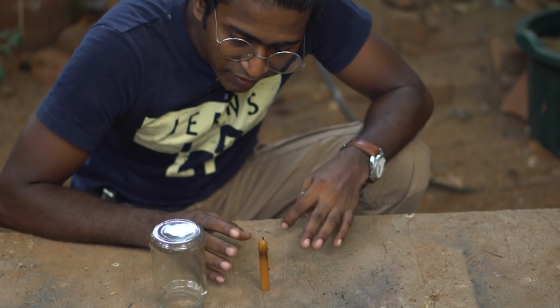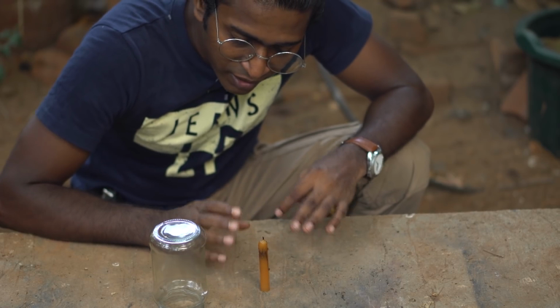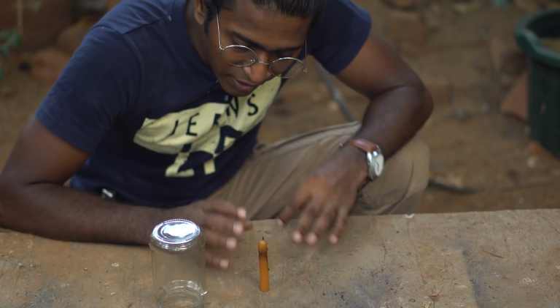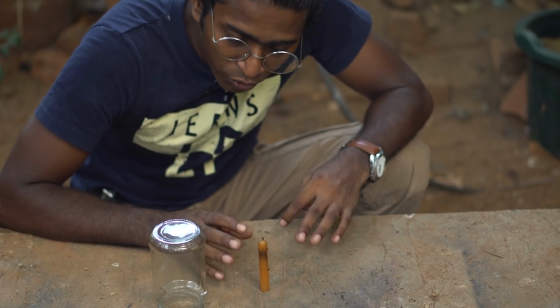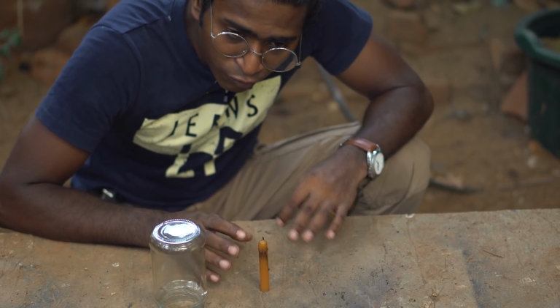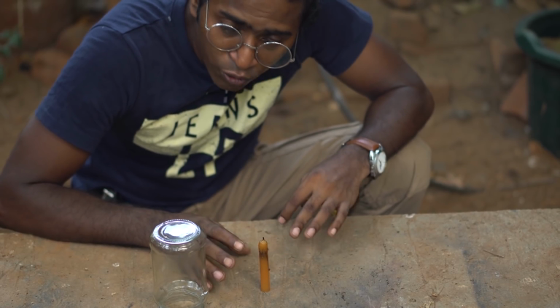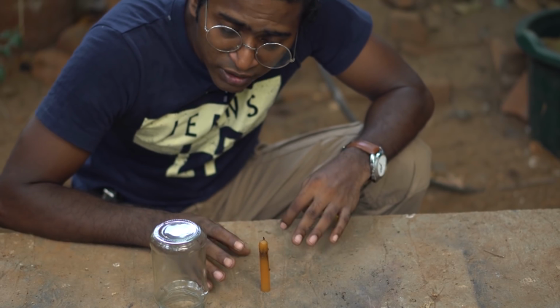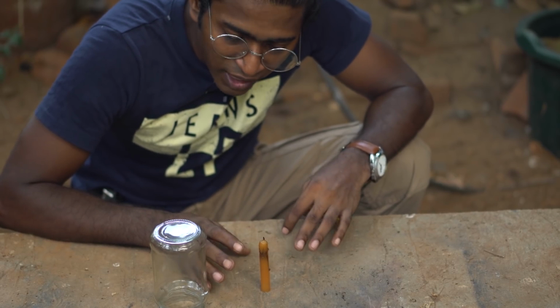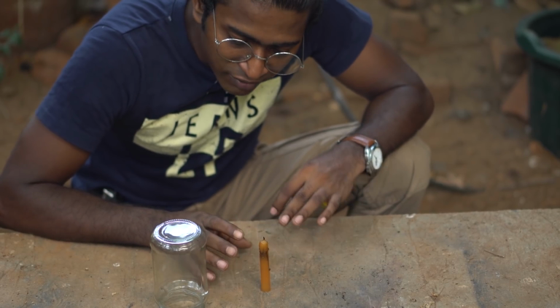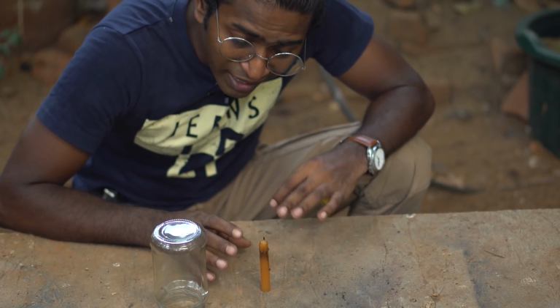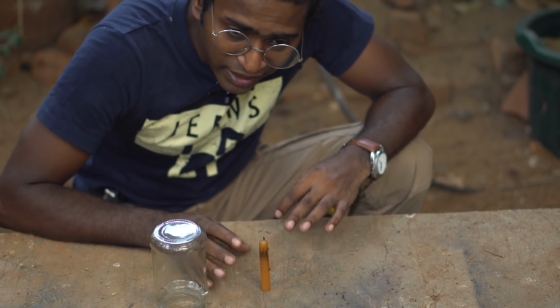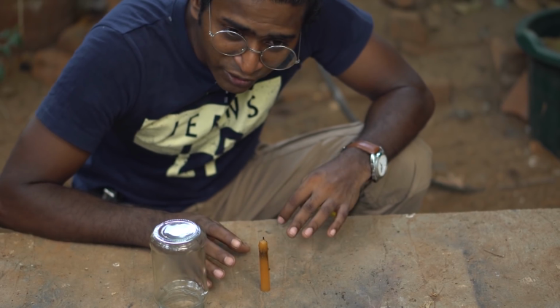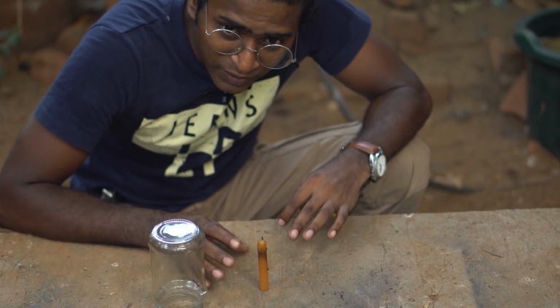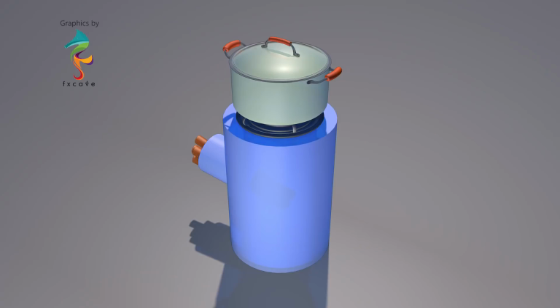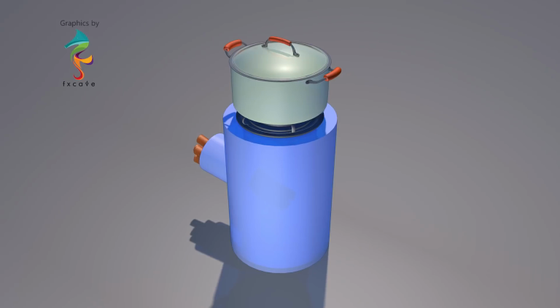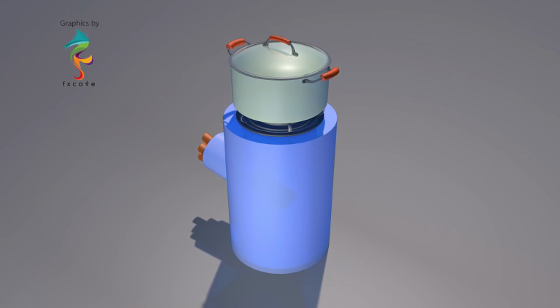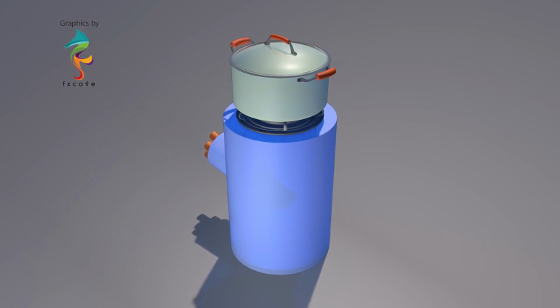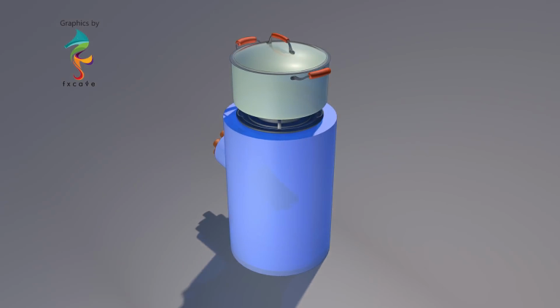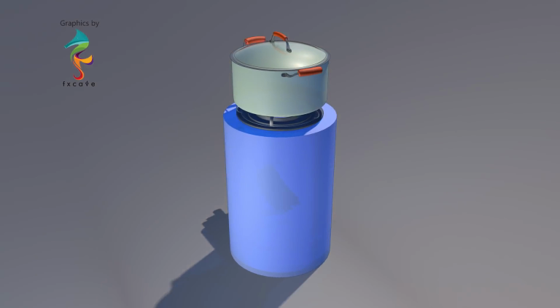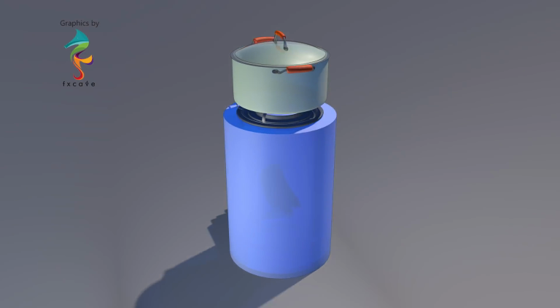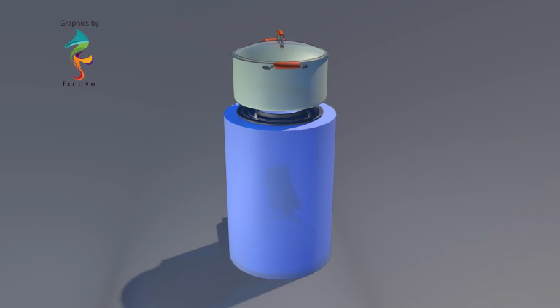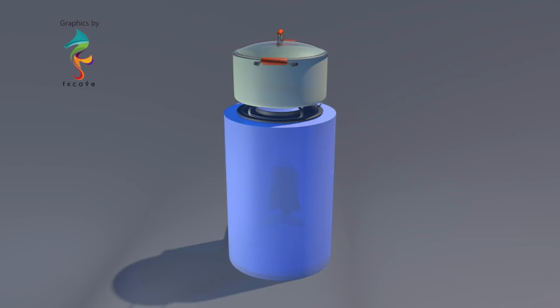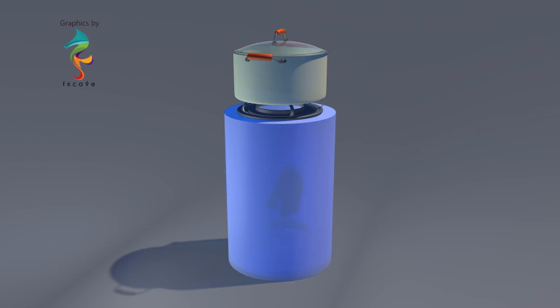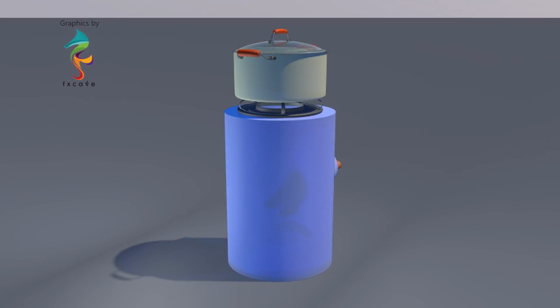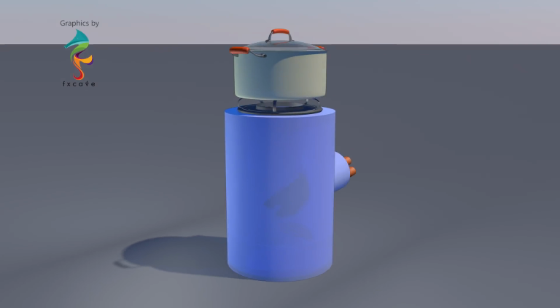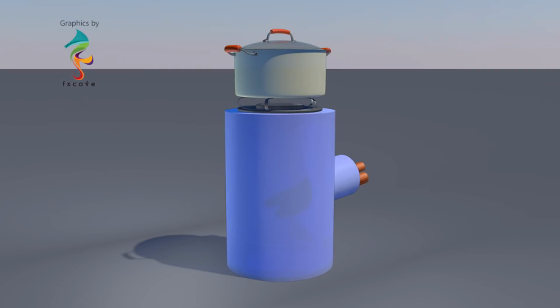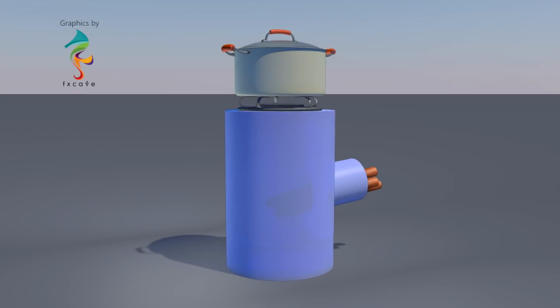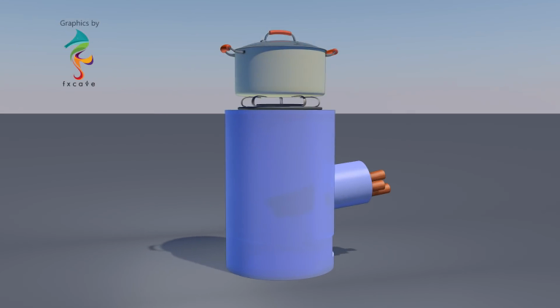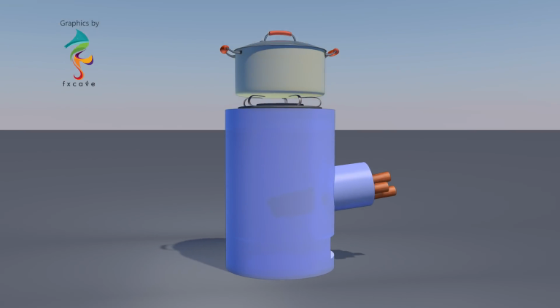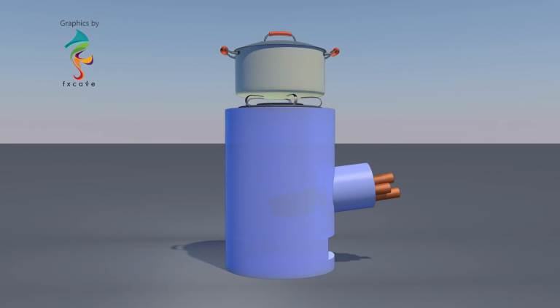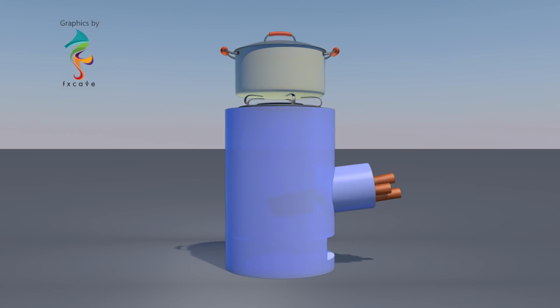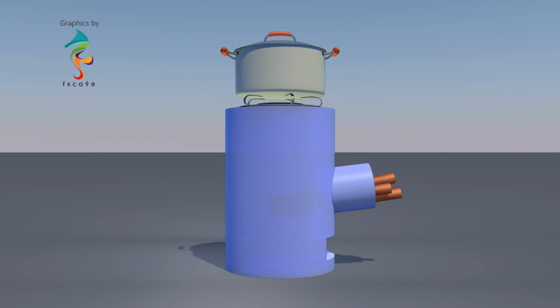For this simple technique, we can optimize the rocket stove. Now, if you look at the rocket stove's values, the numbers are high.